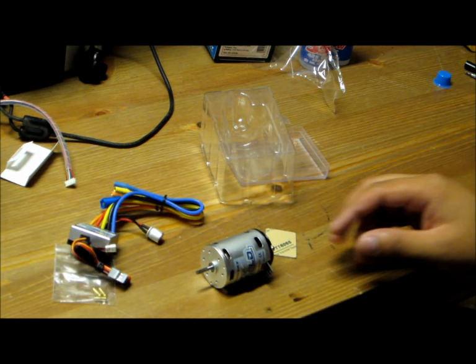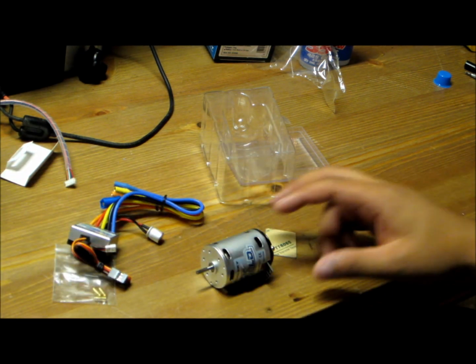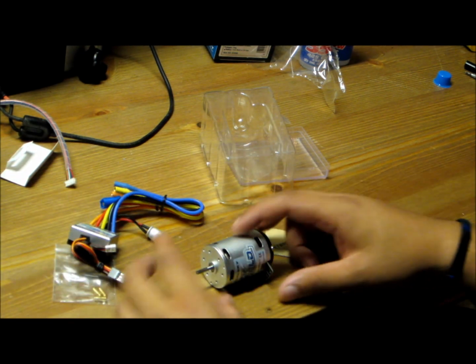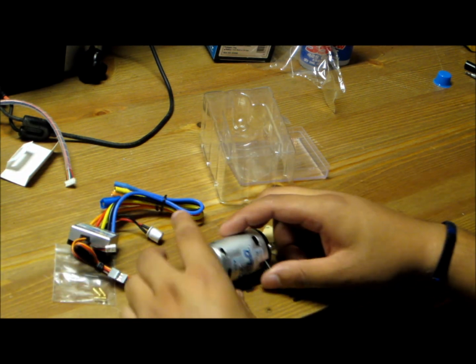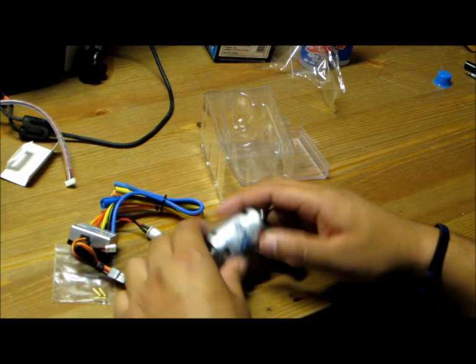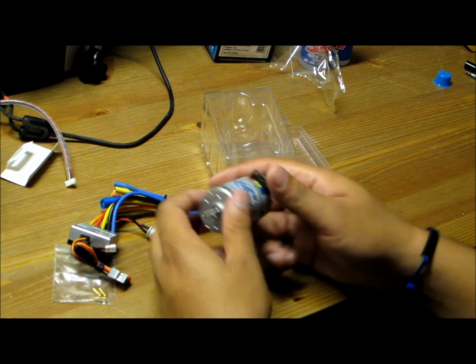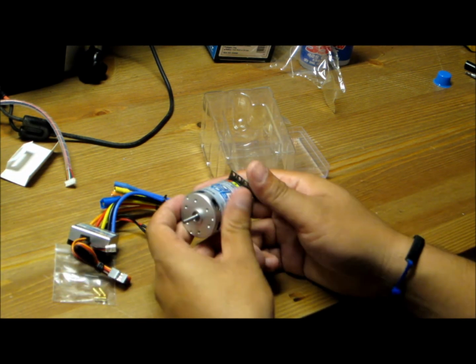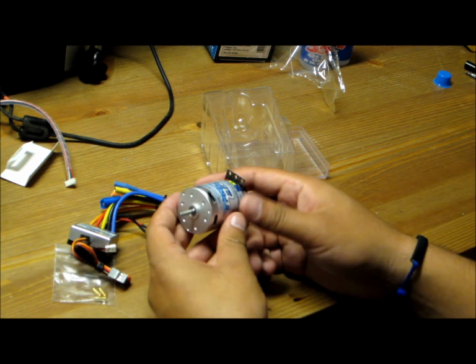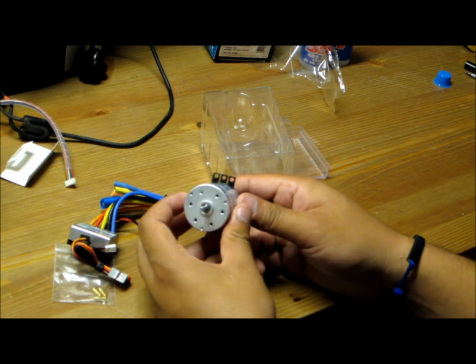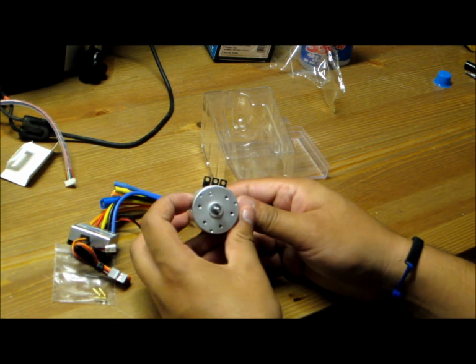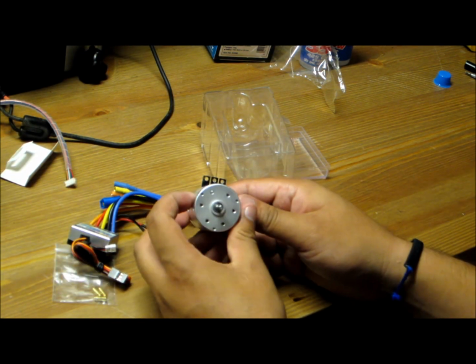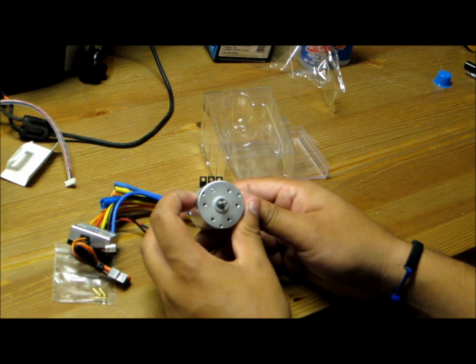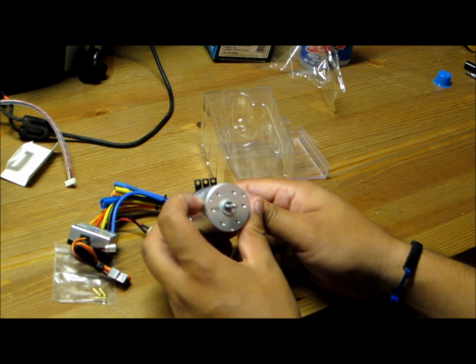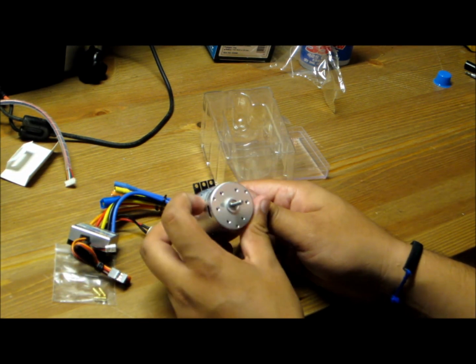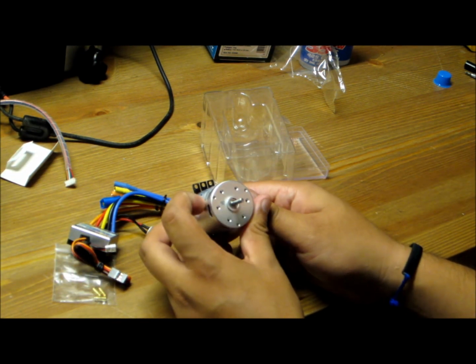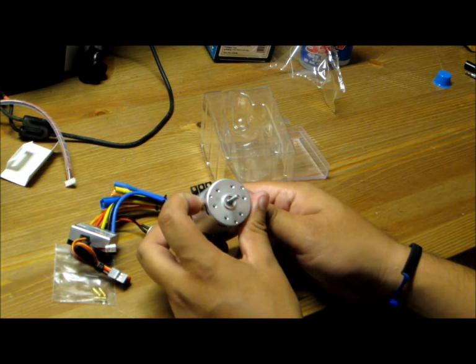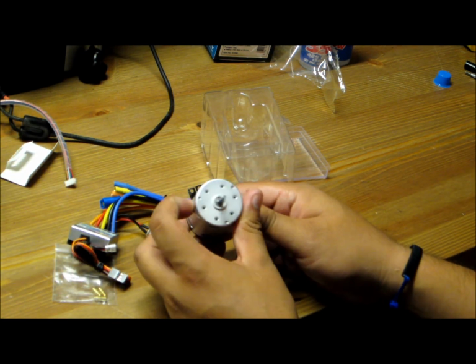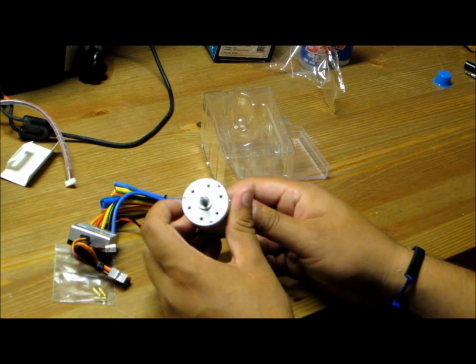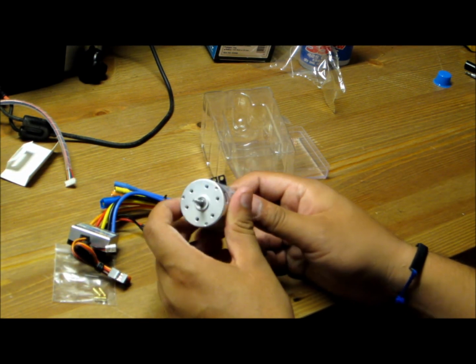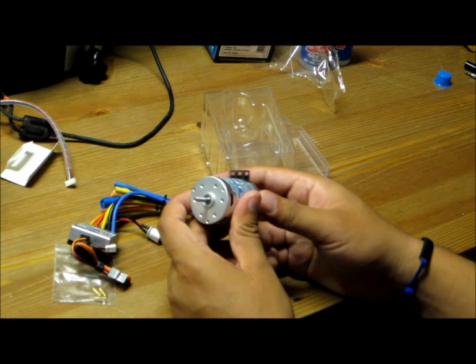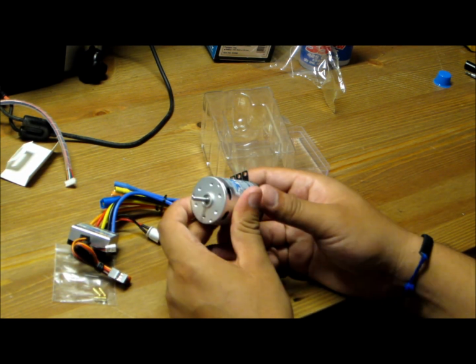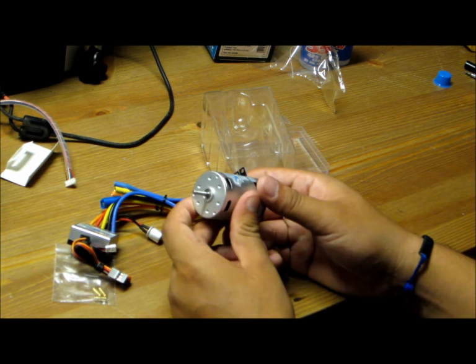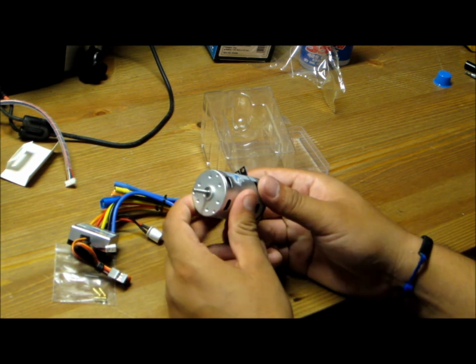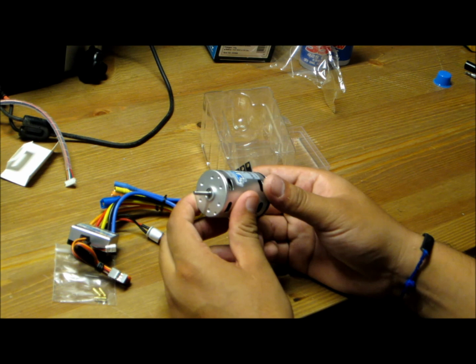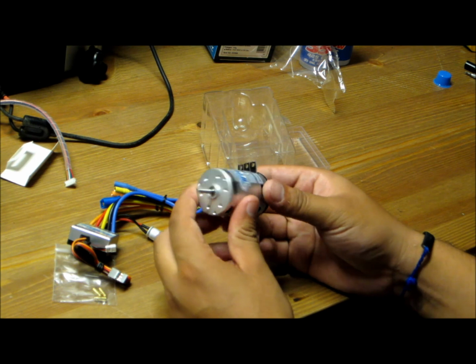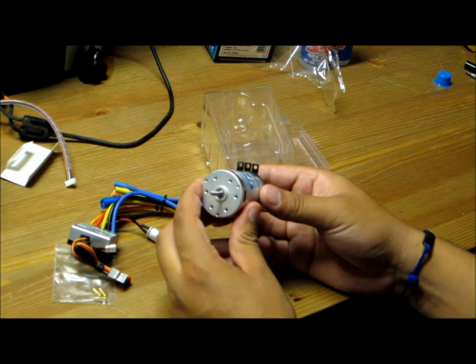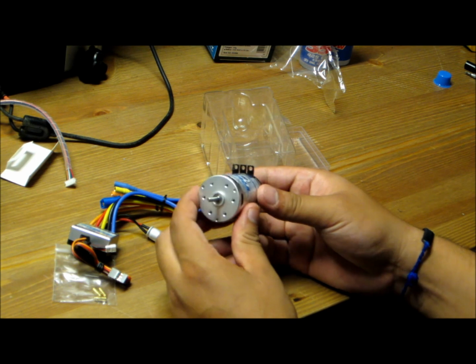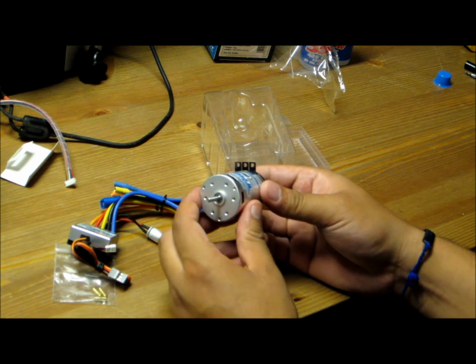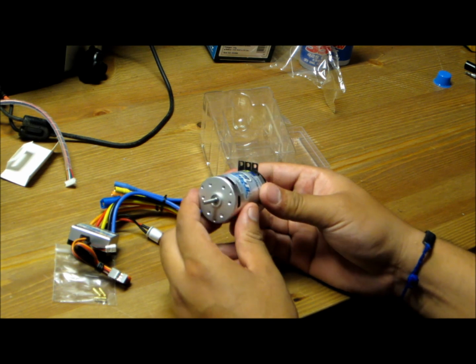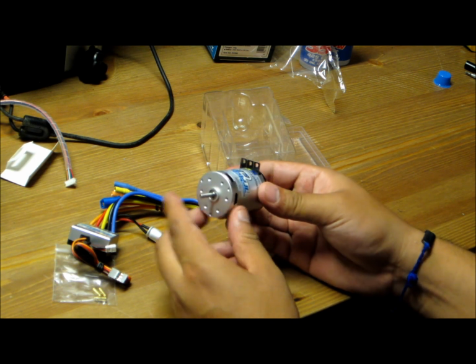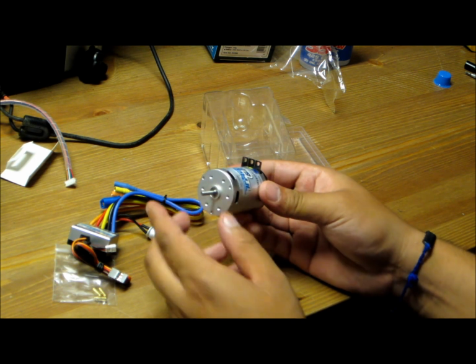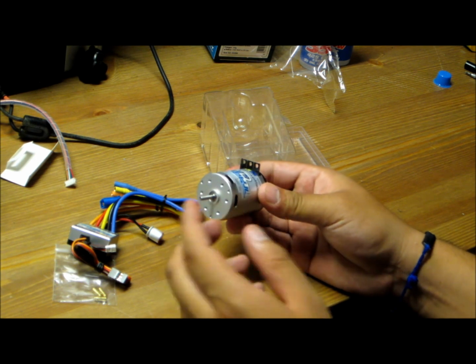So I'll get this thing soldered up and throw it in my stash and see how it does. Alright guys, thanks for watching.